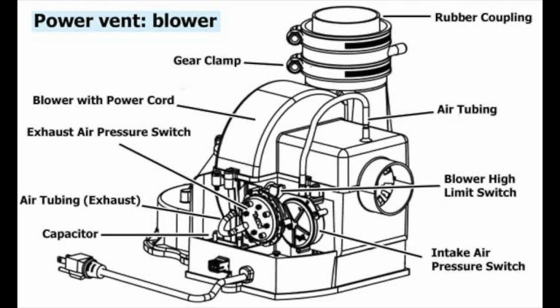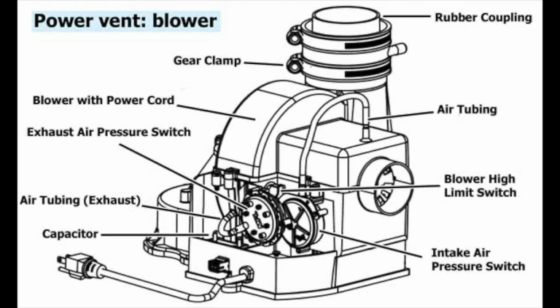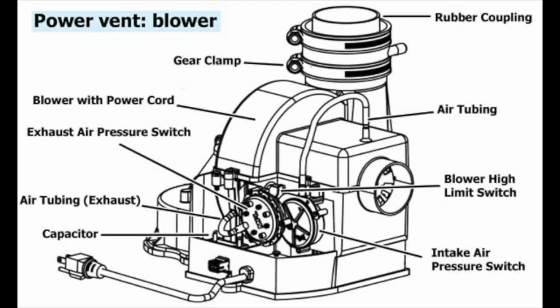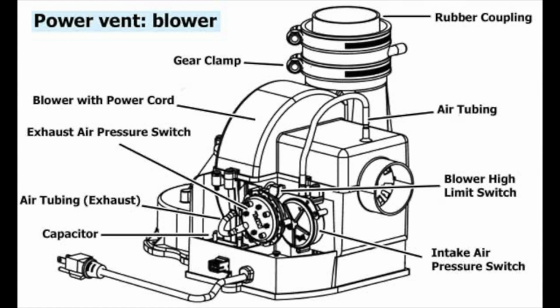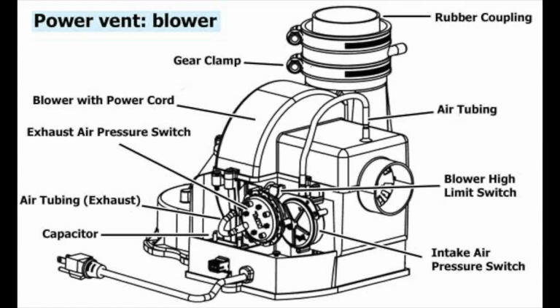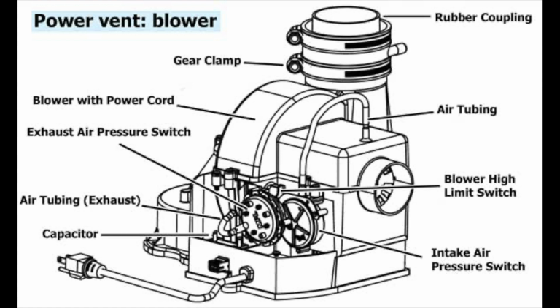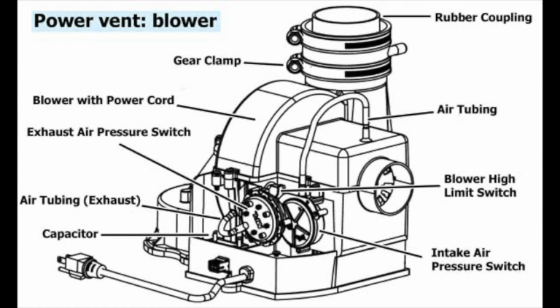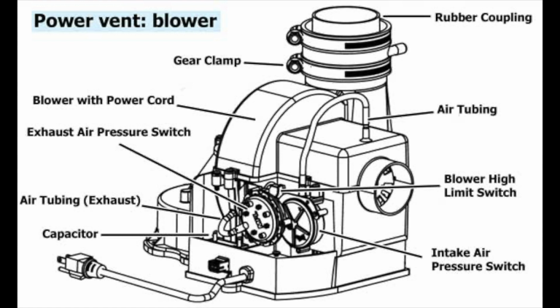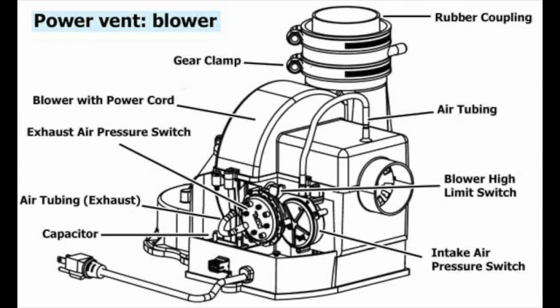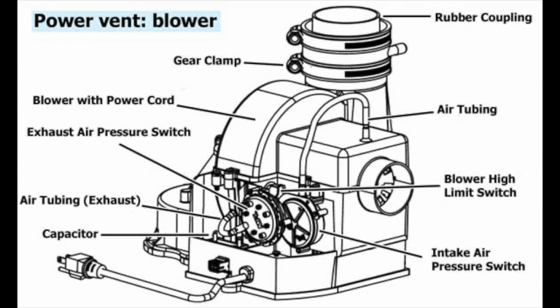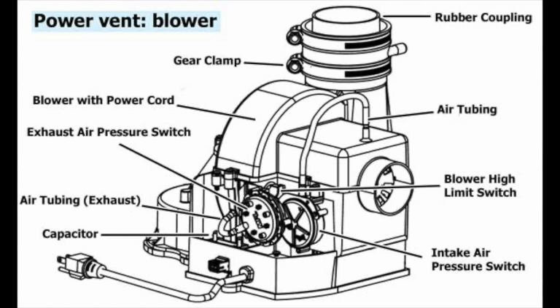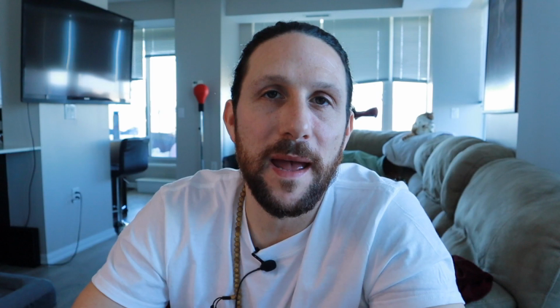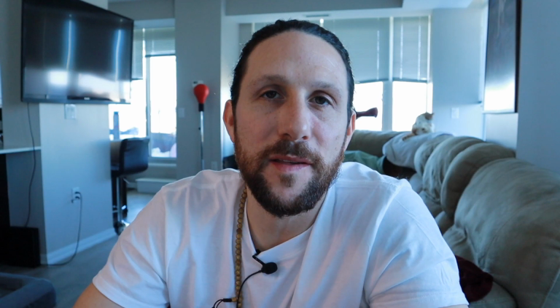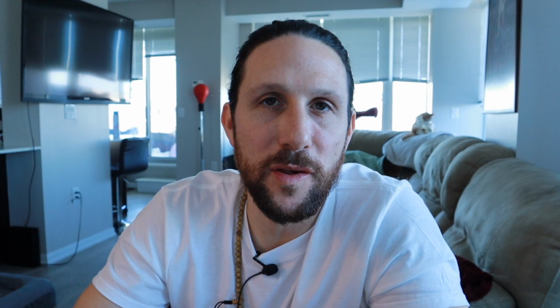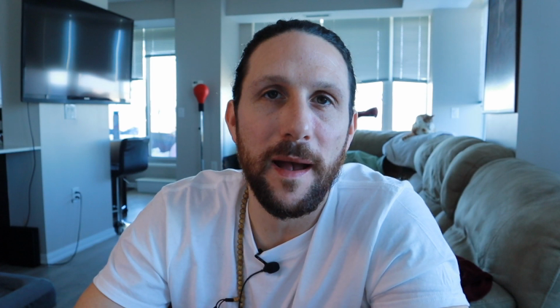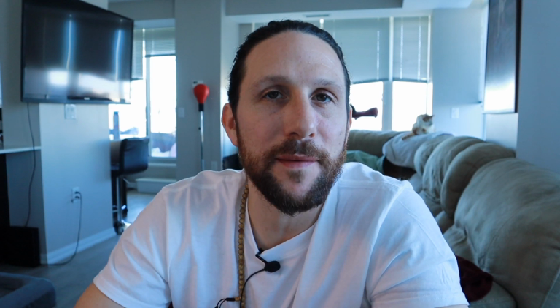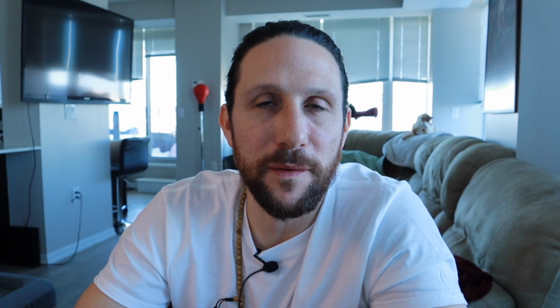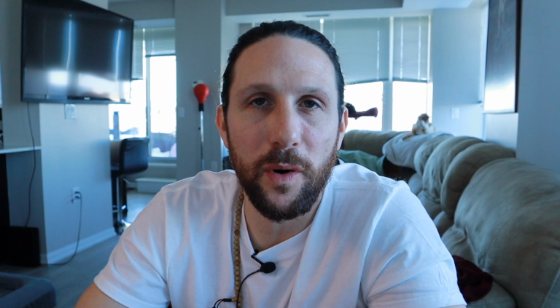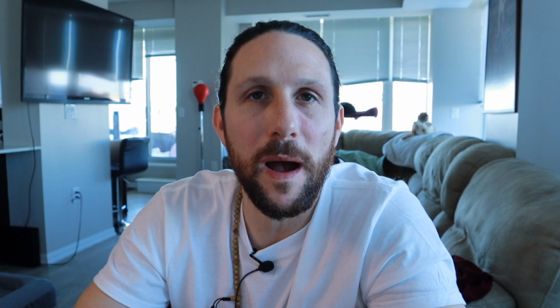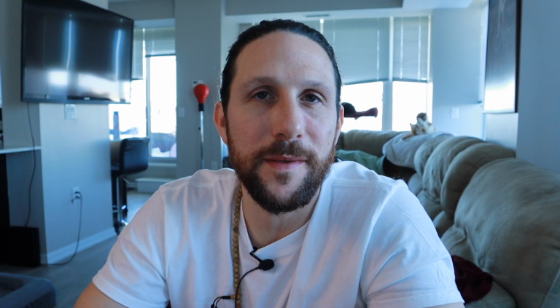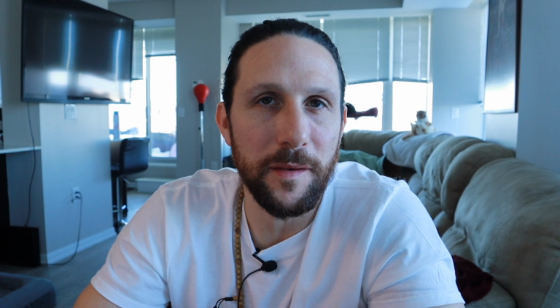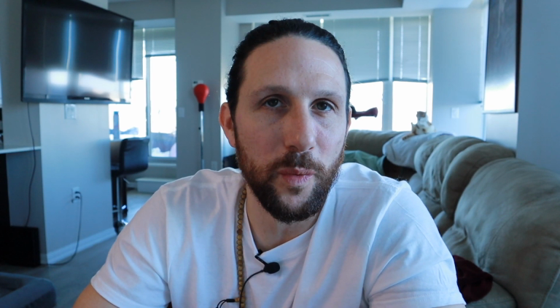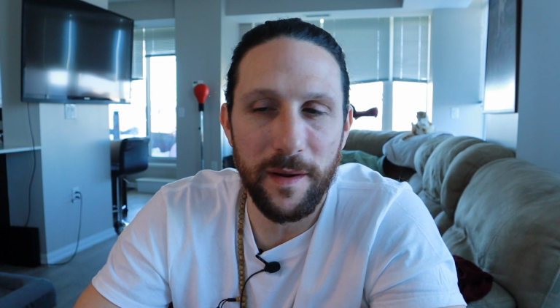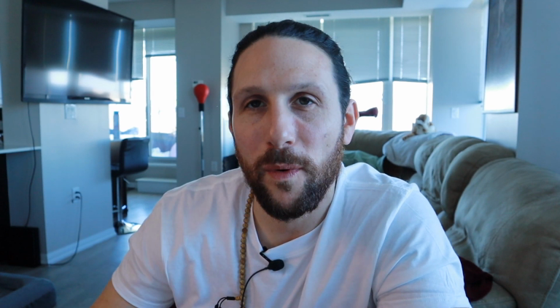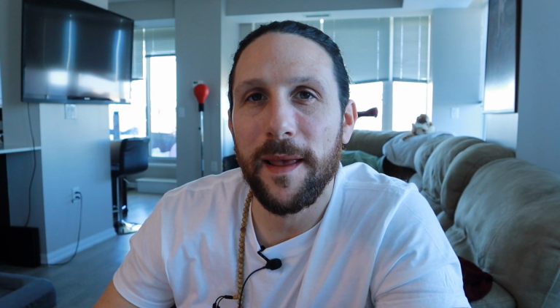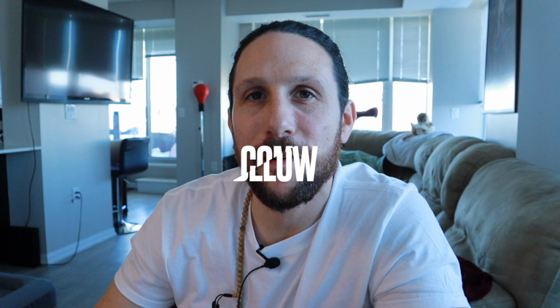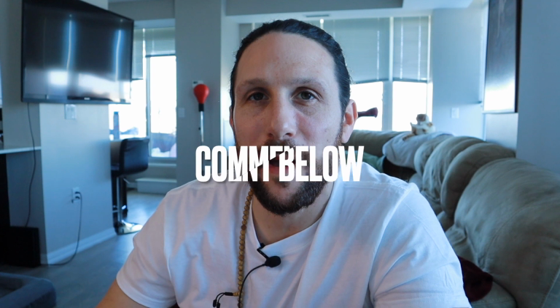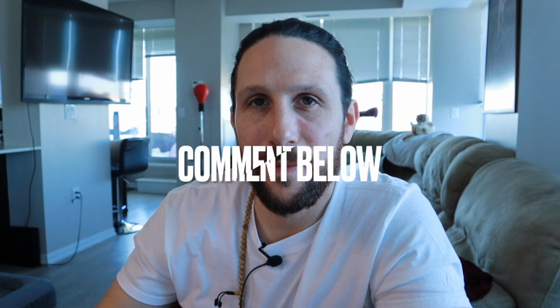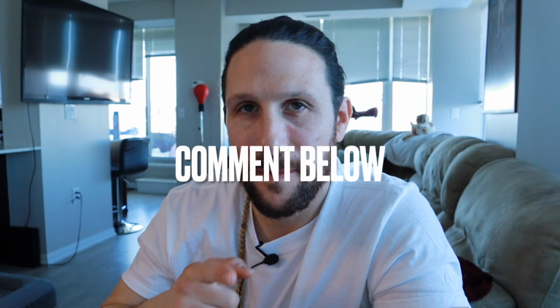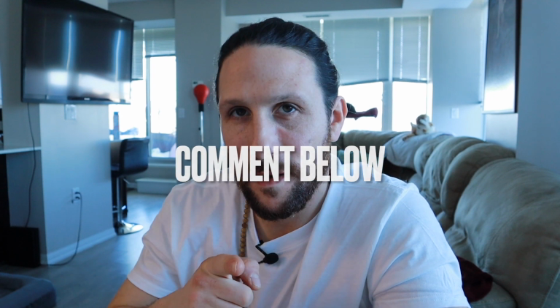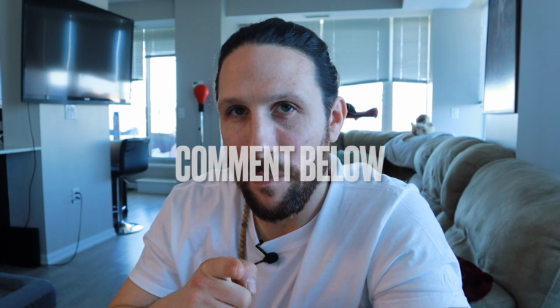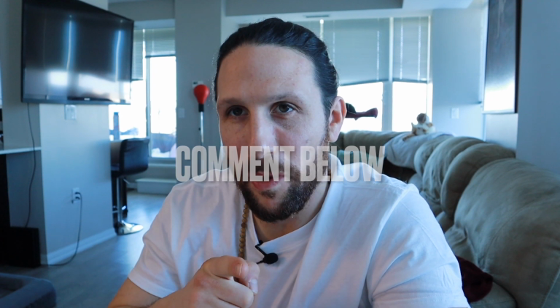Both units have safeties, sensors, and motors. Again, this is just high-level info about how these heaters work. What kind of heater do you have? Comment below.